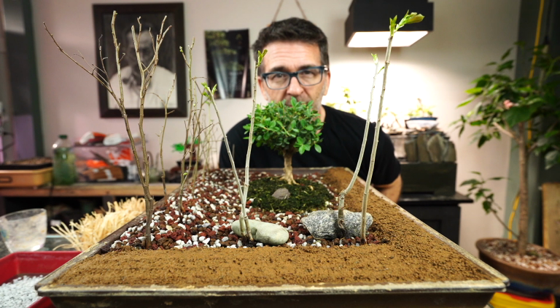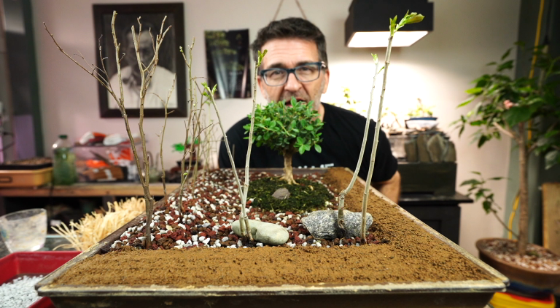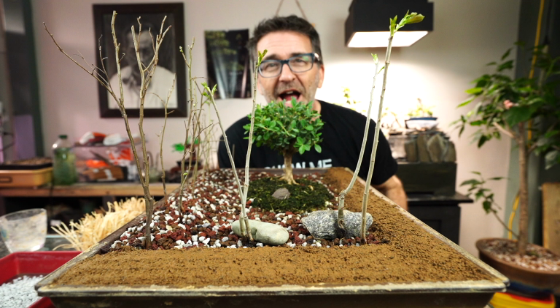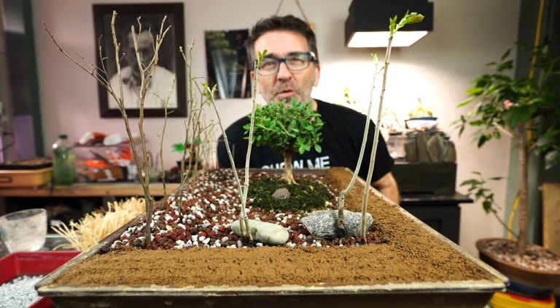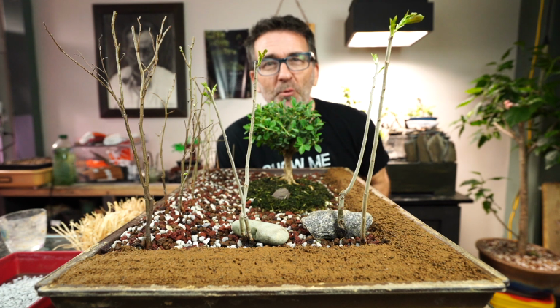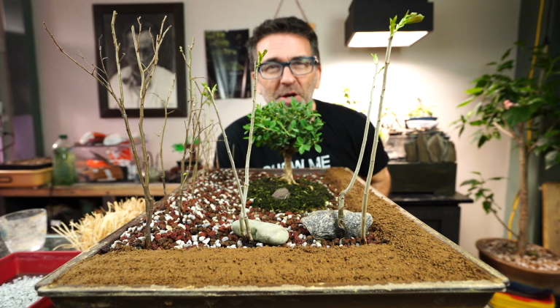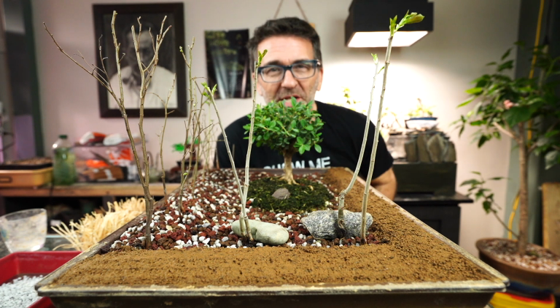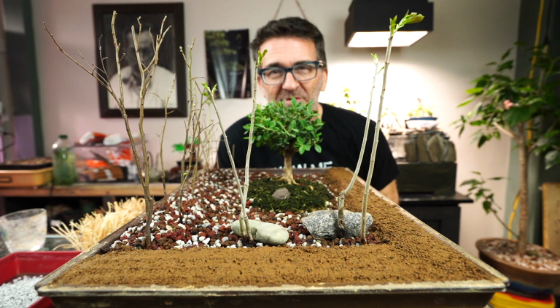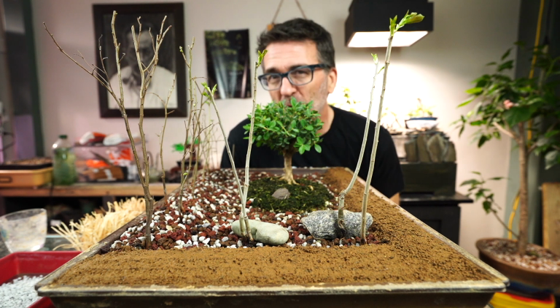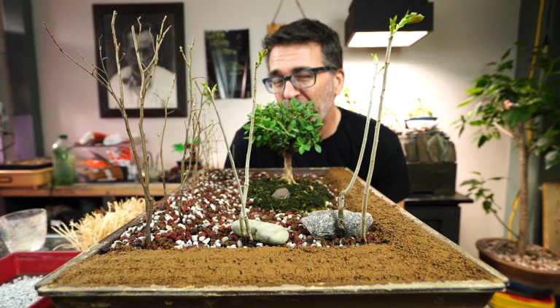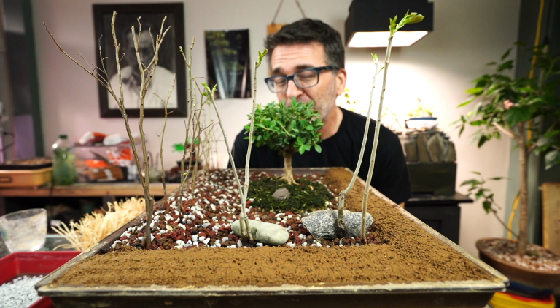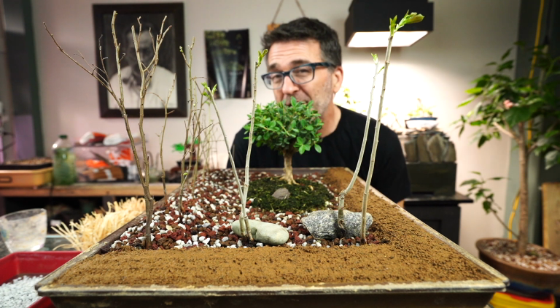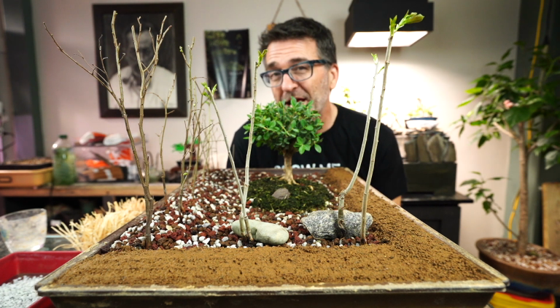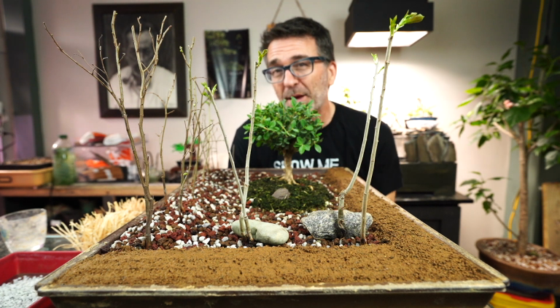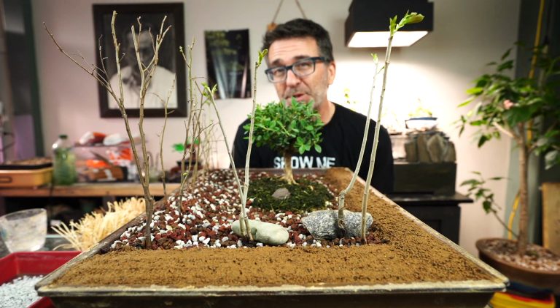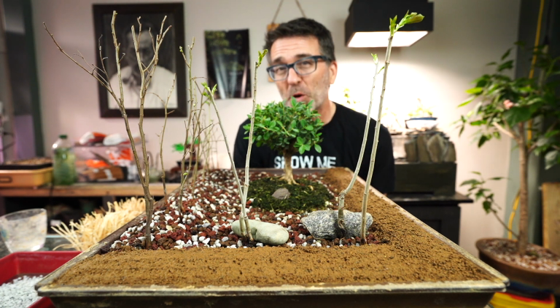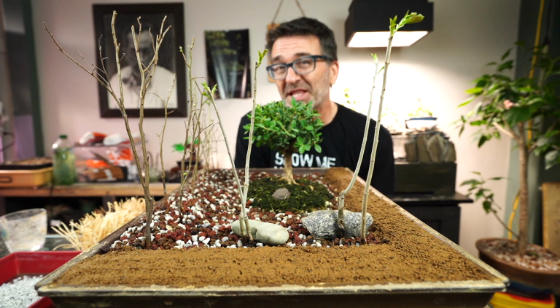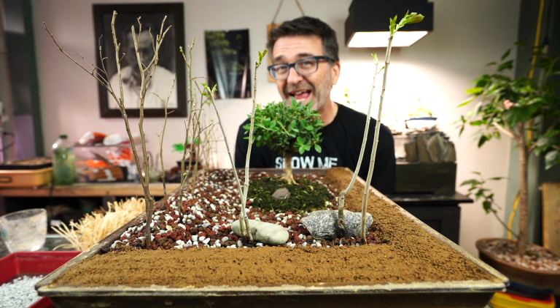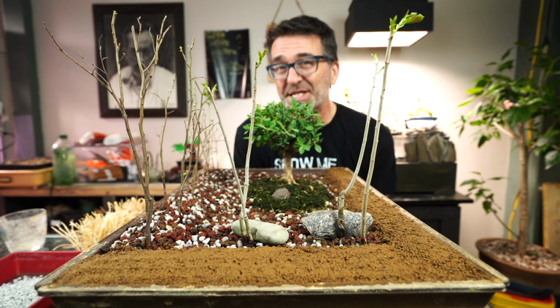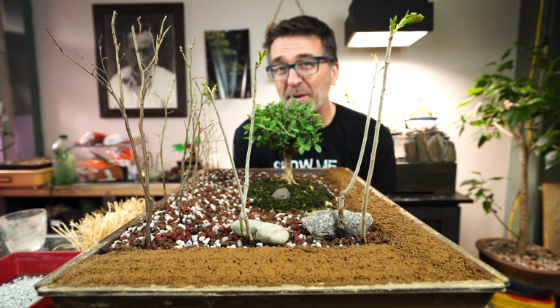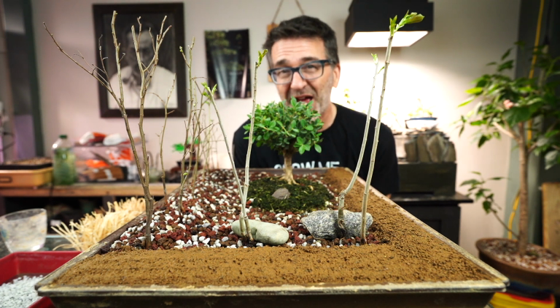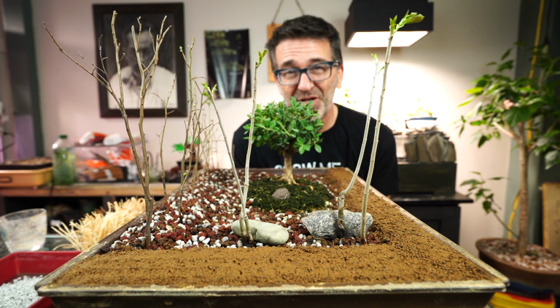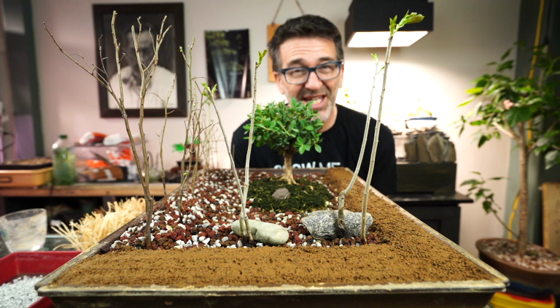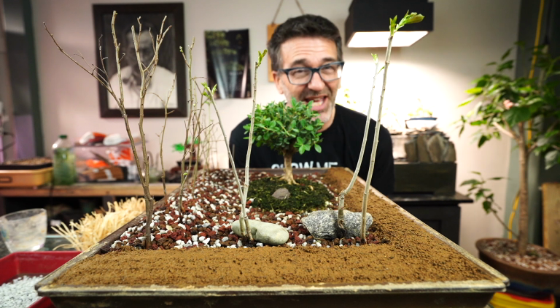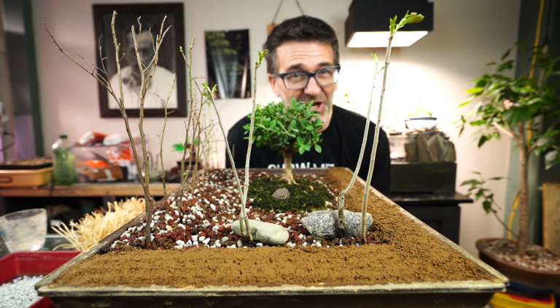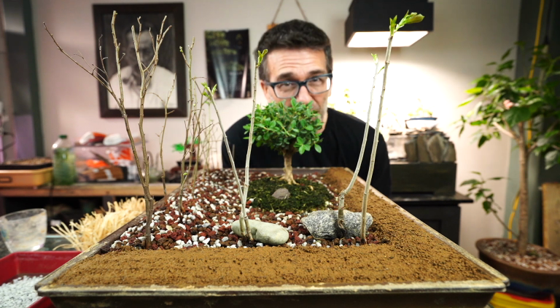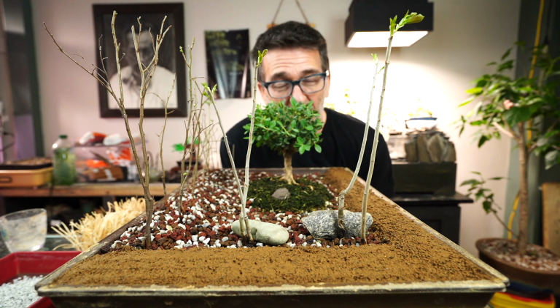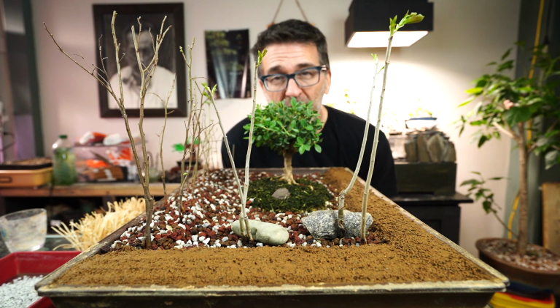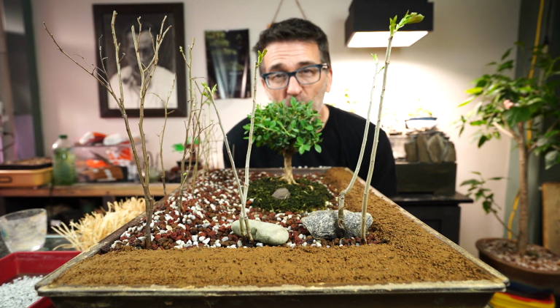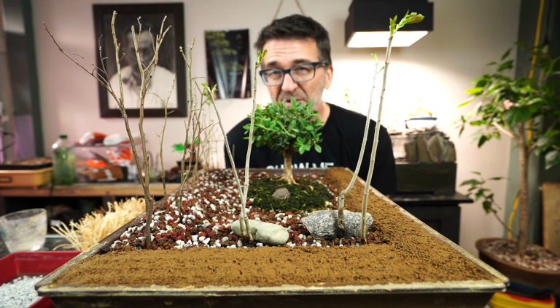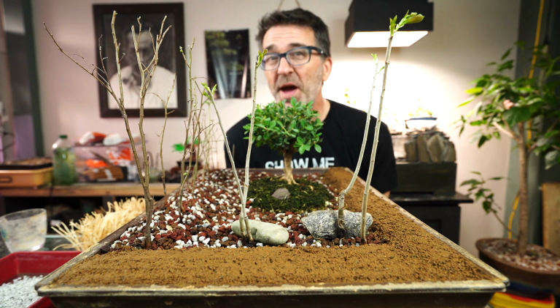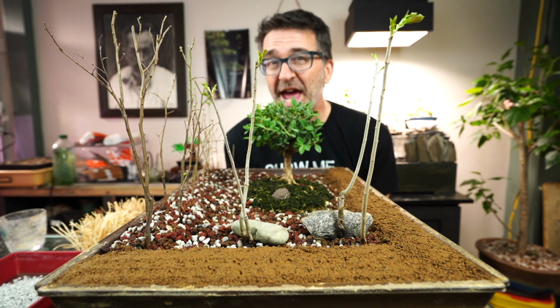Hi everyone, welcome to Dave's Bonsai. On today's episode, the Landscape Challenge continues with some hay.